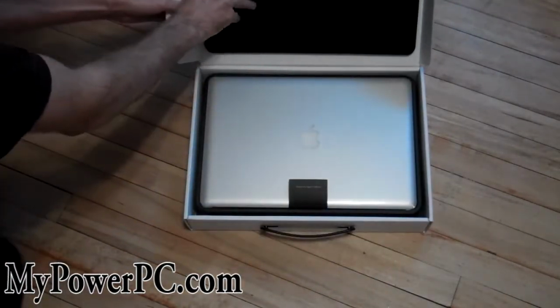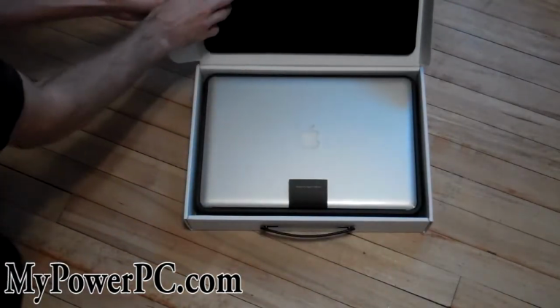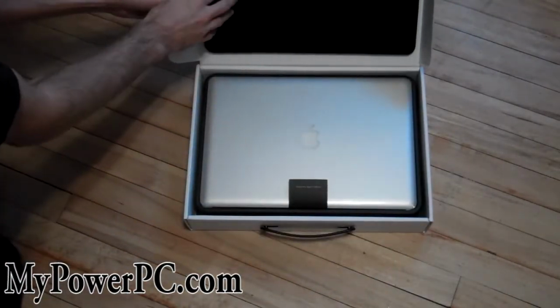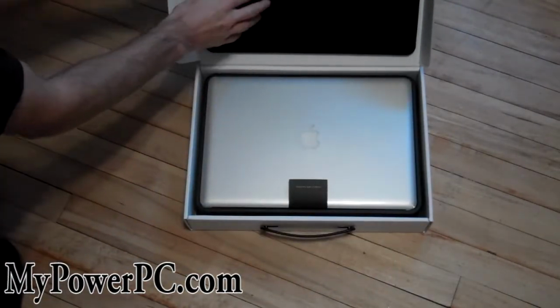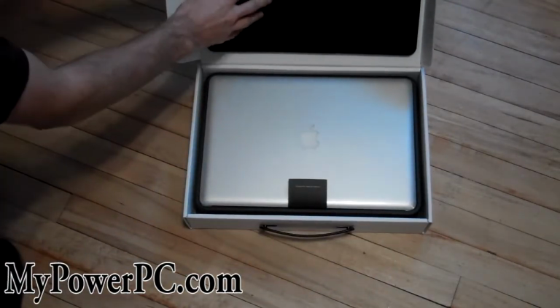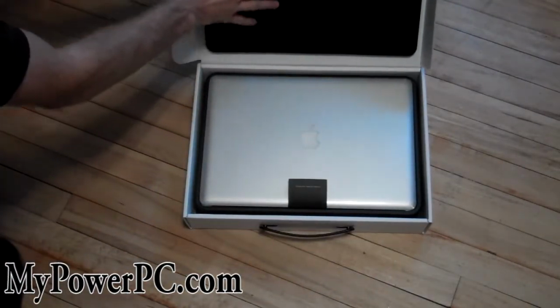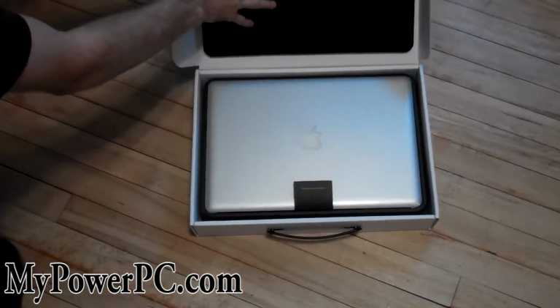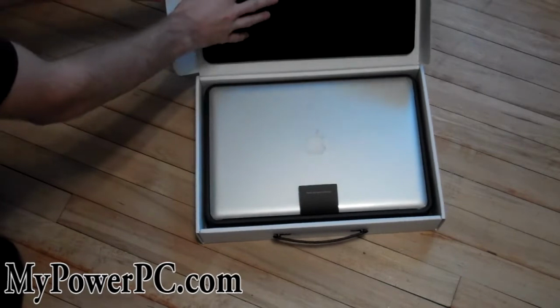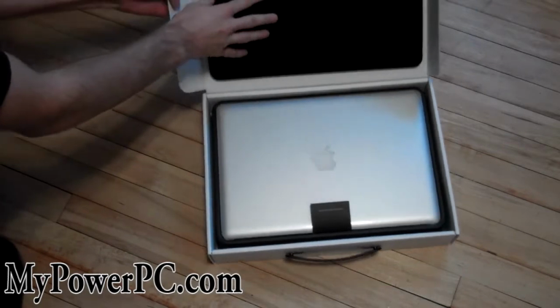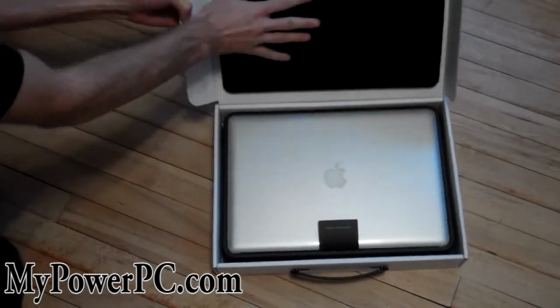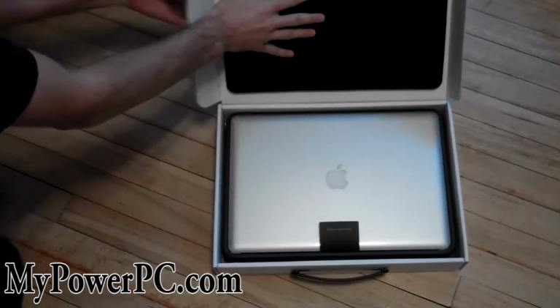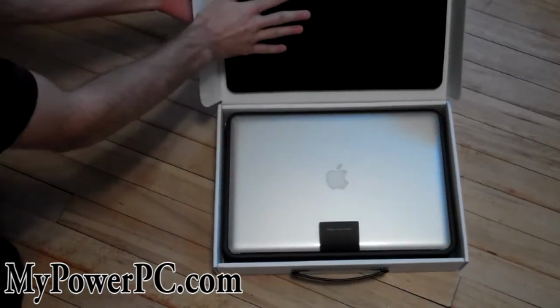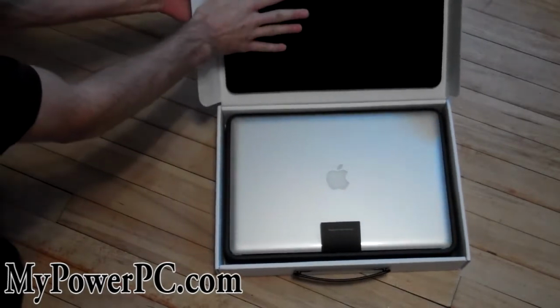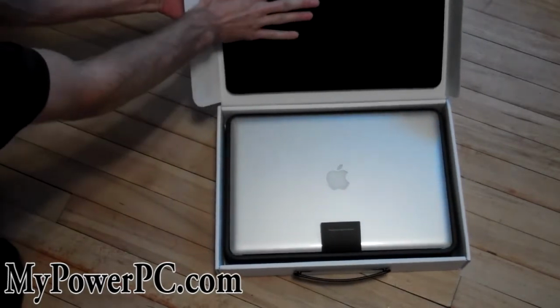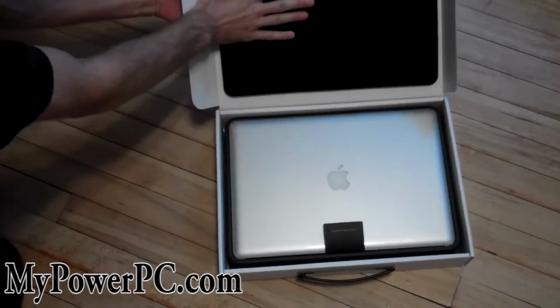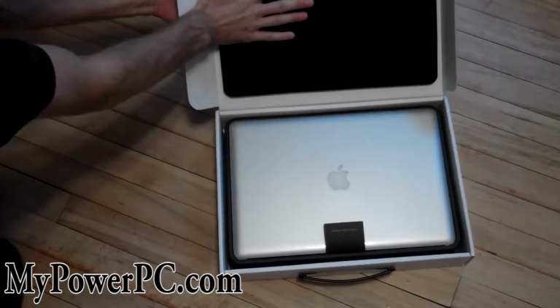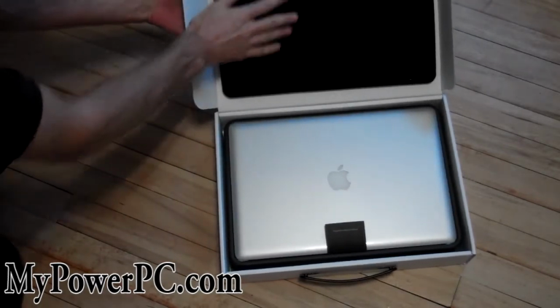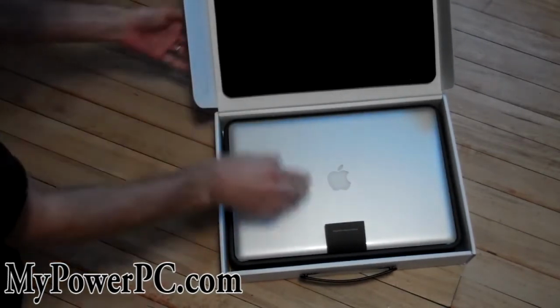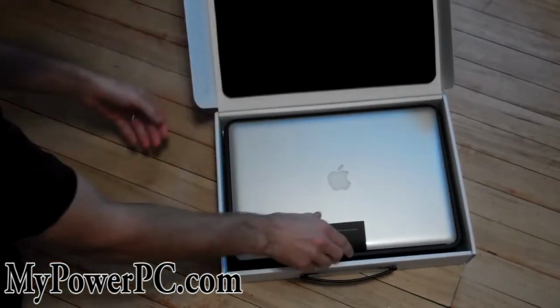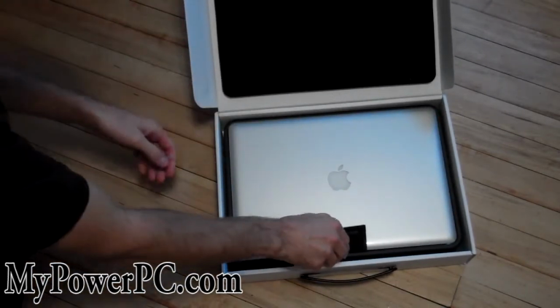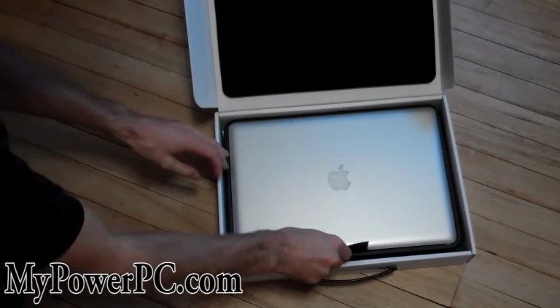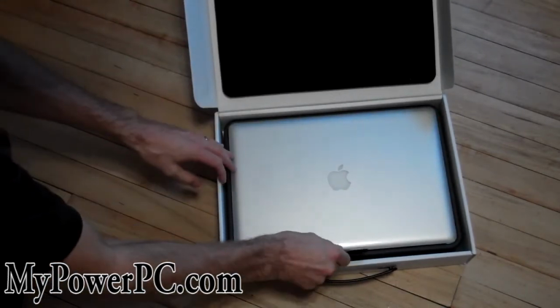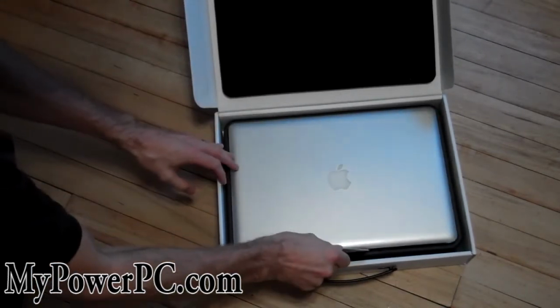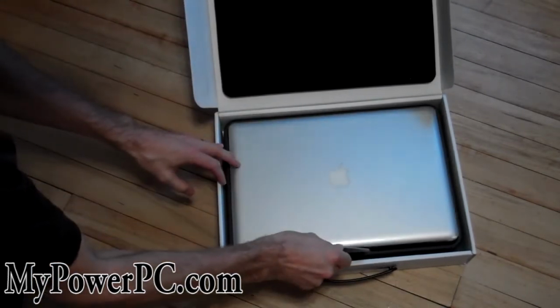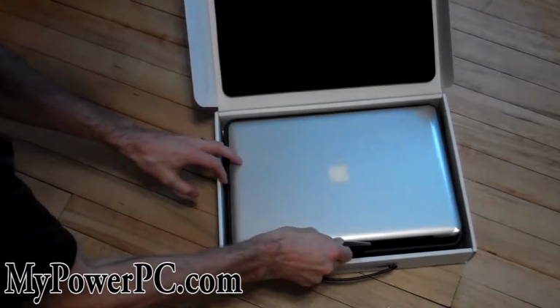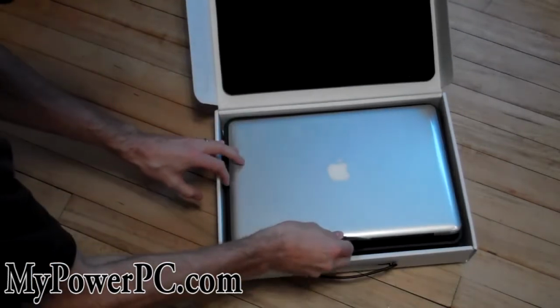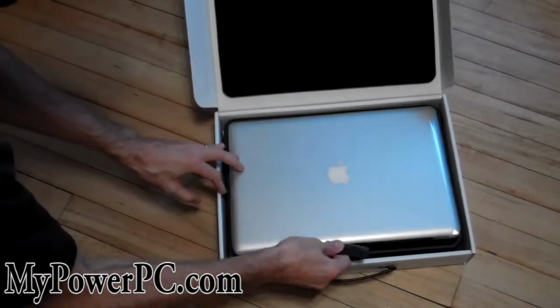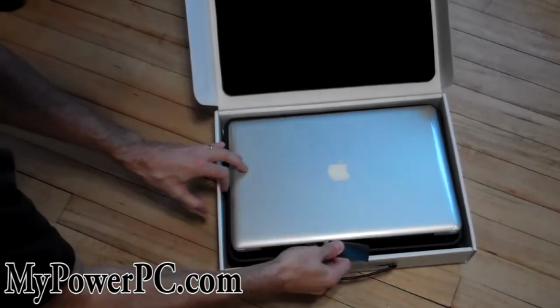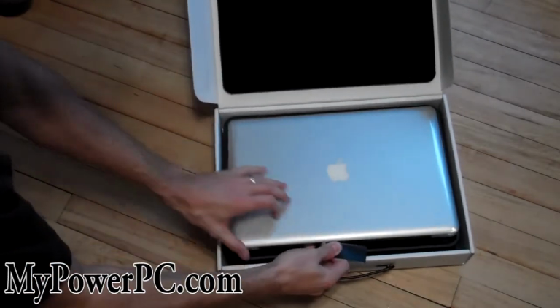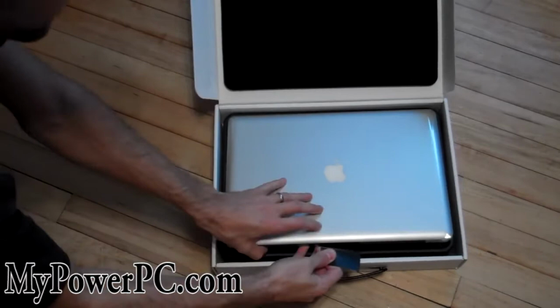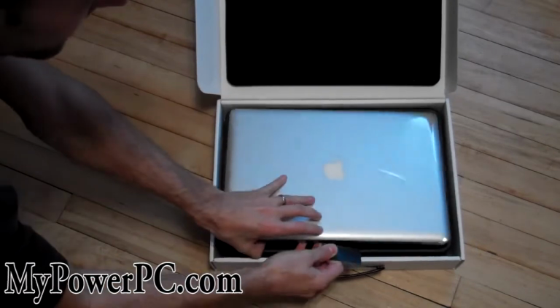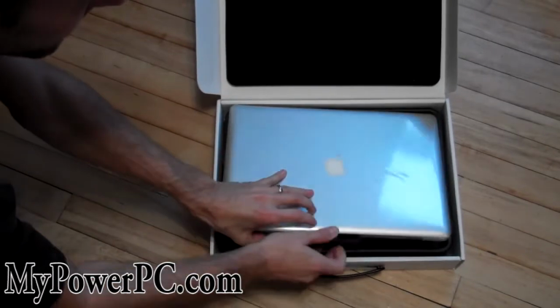Look at the box. It even has foam right here to protect it. Pretty nice. It's really nice. Apple always has really nice things.